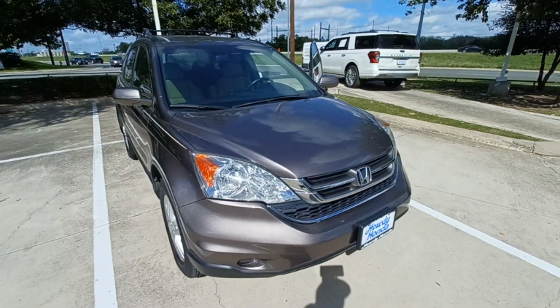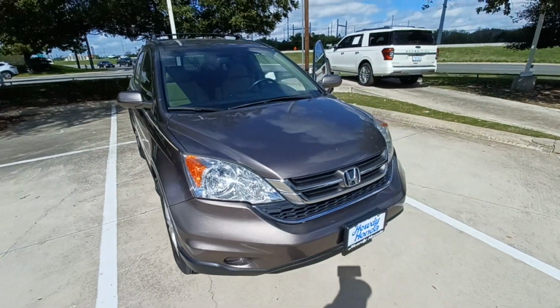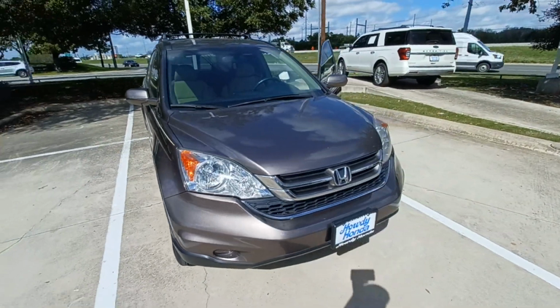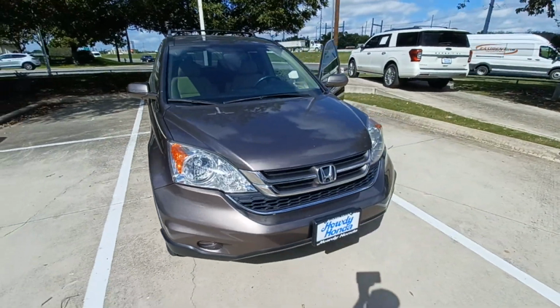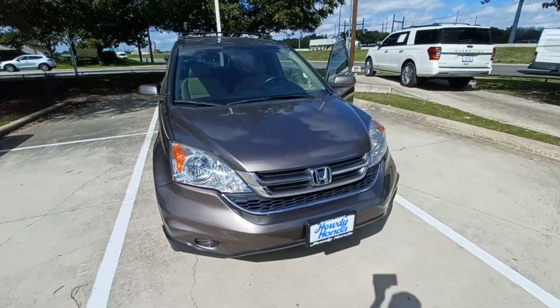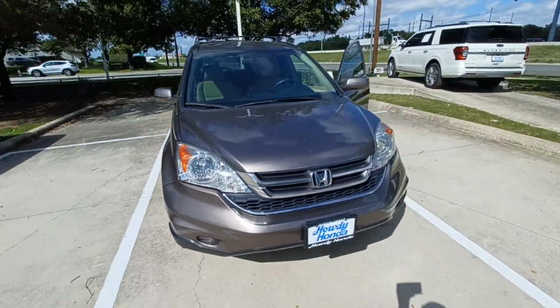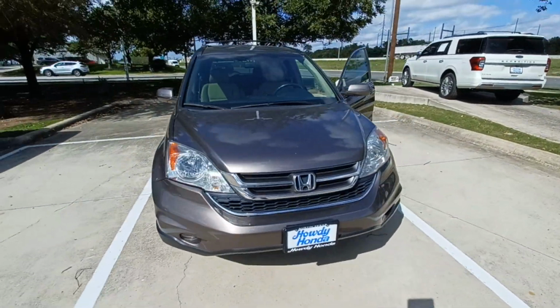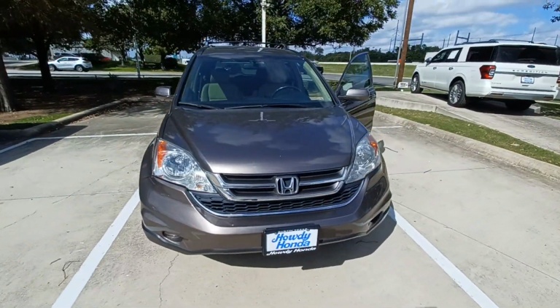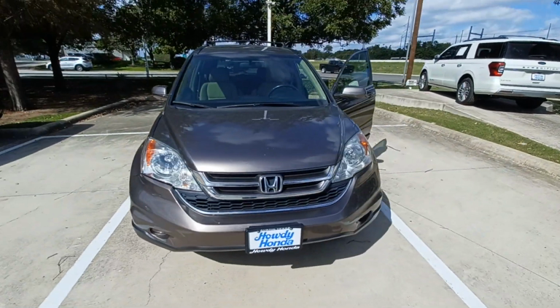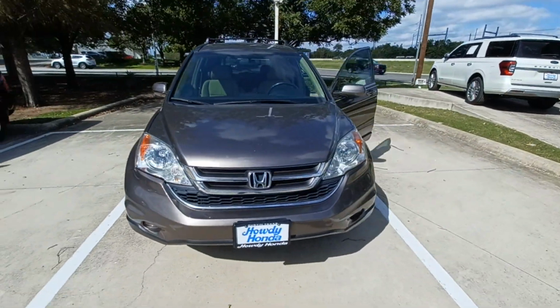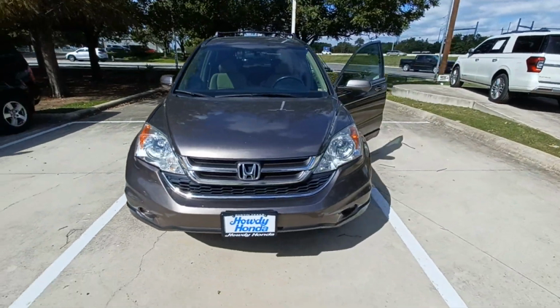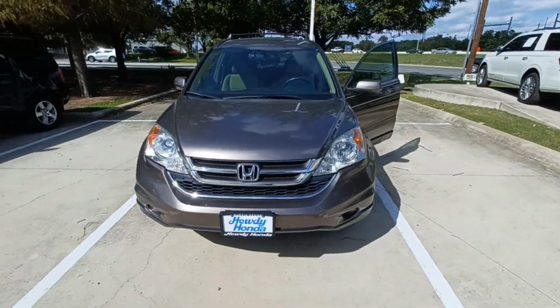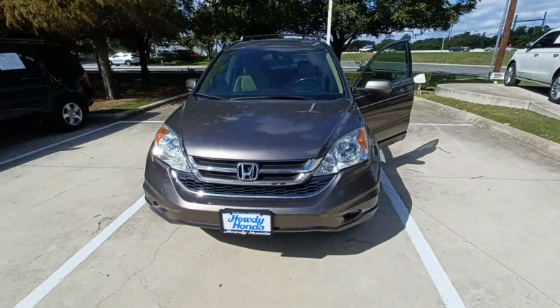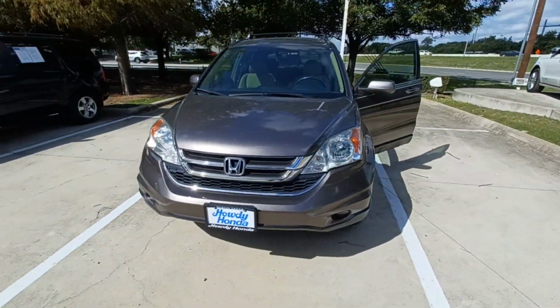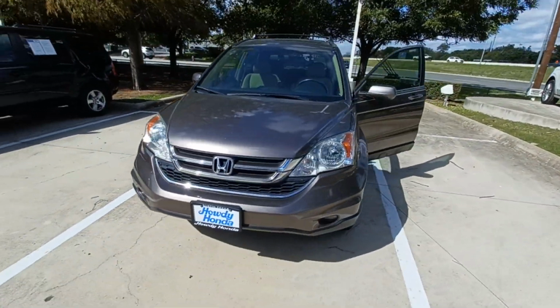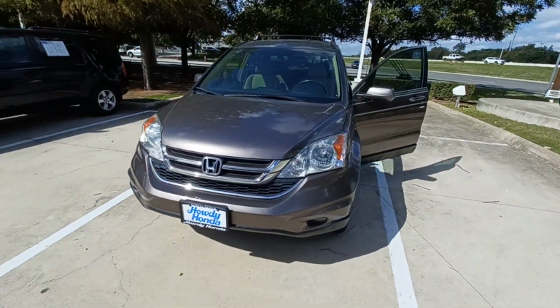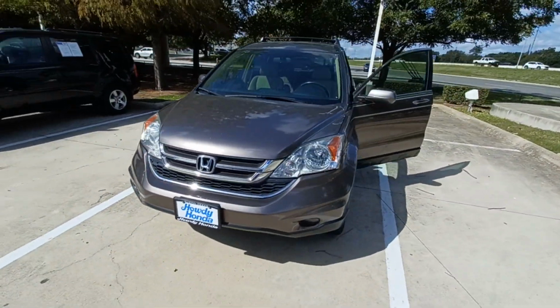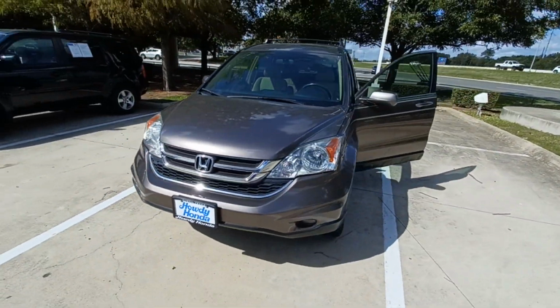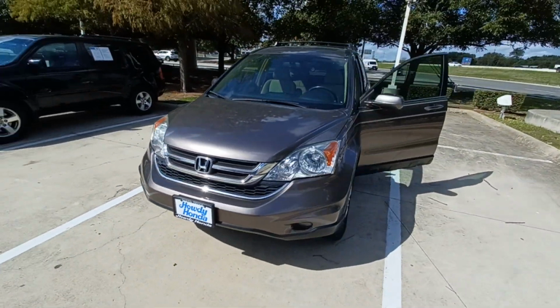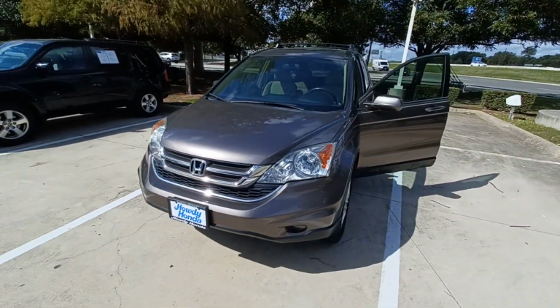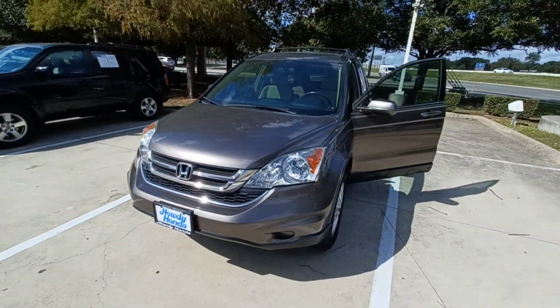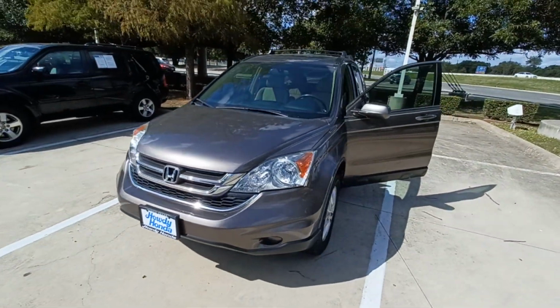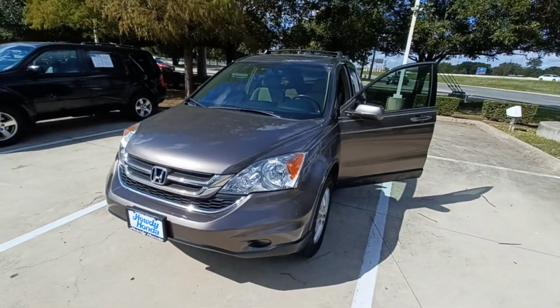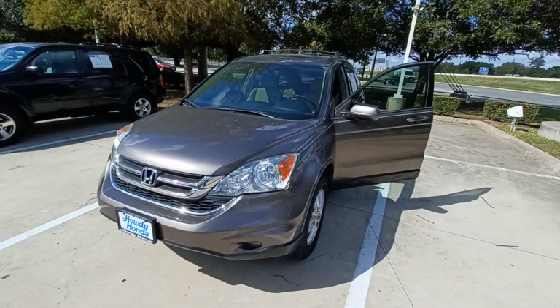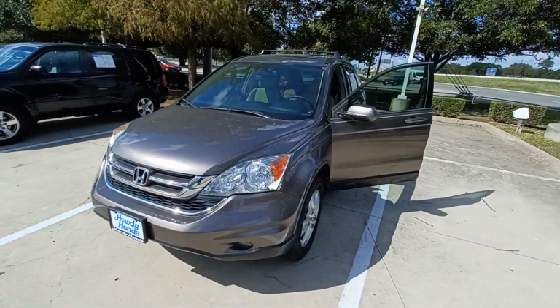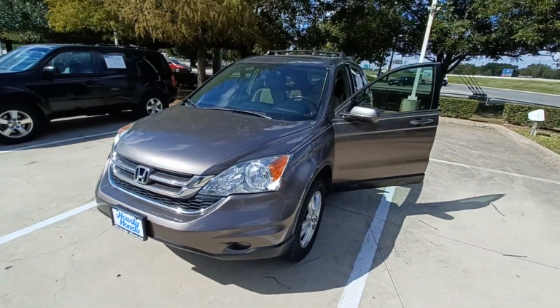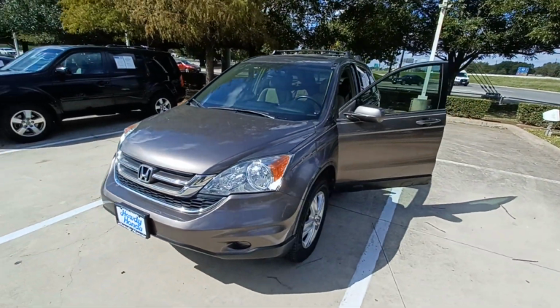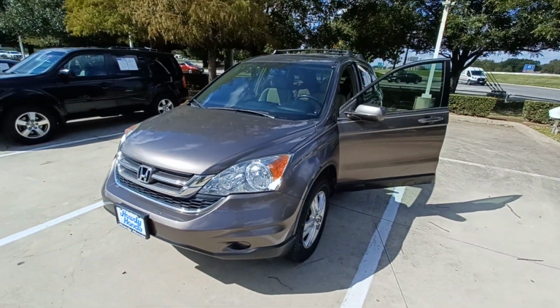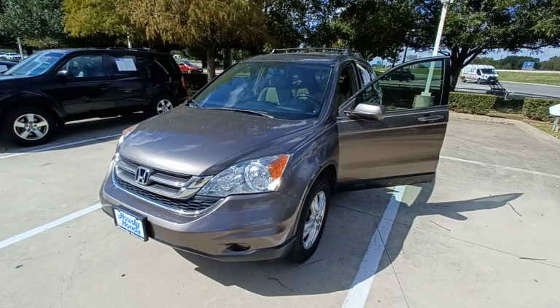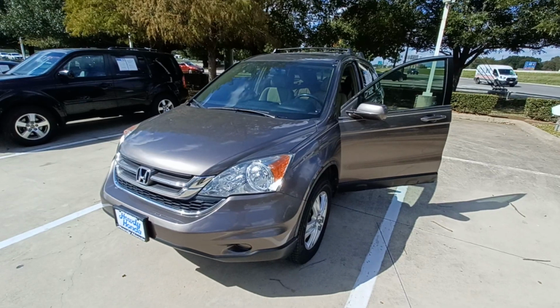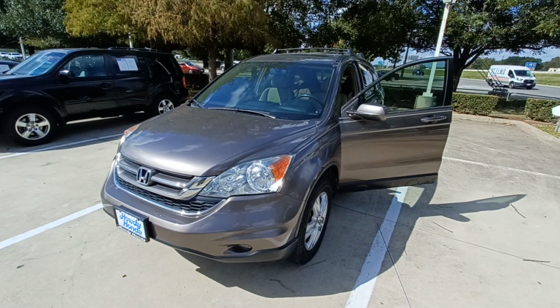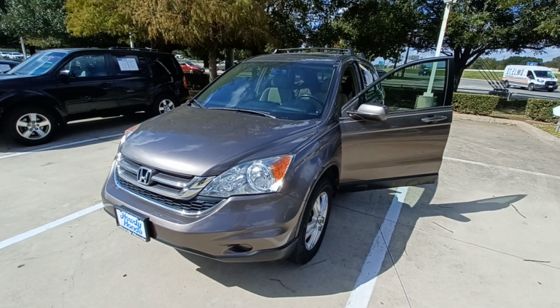And that's my 2010 Honda CR-V and I'm Jason down here at Howdy Honda.